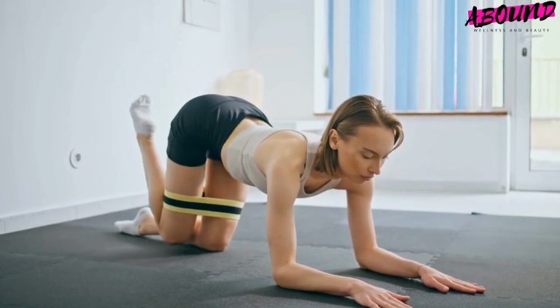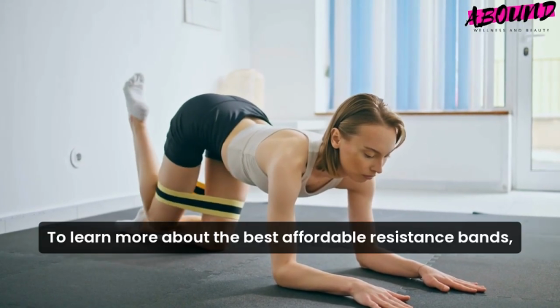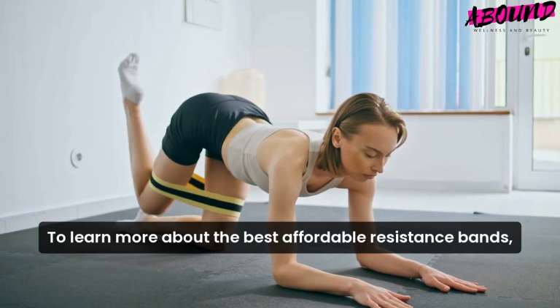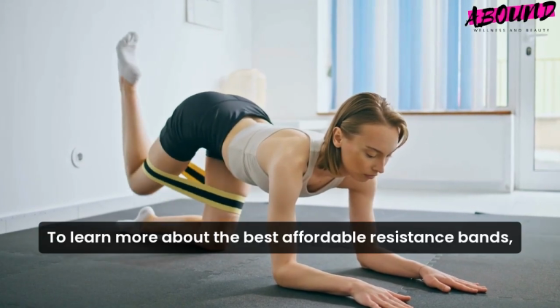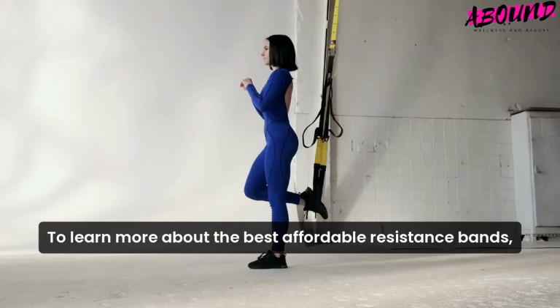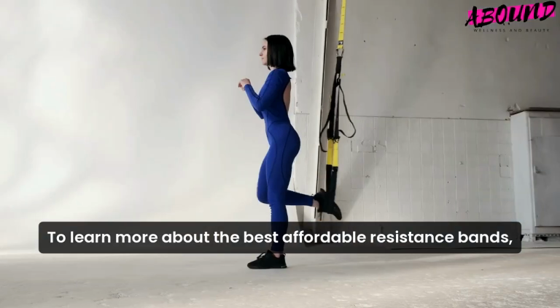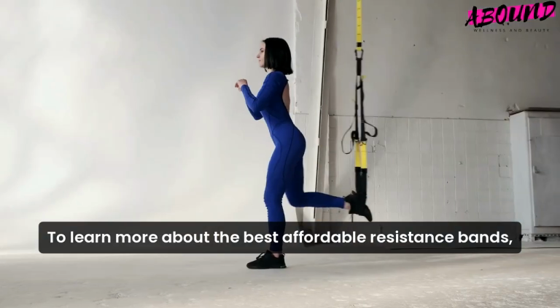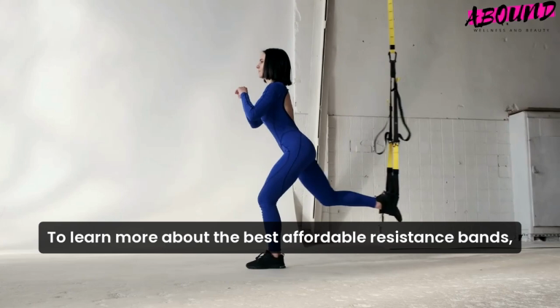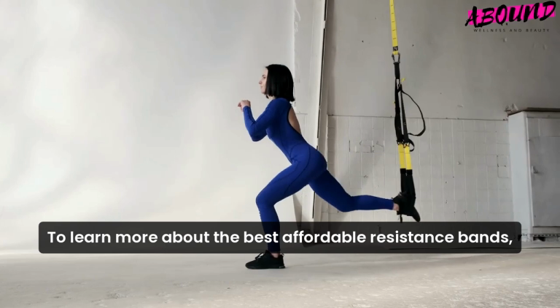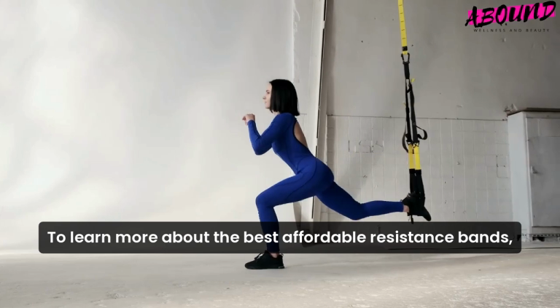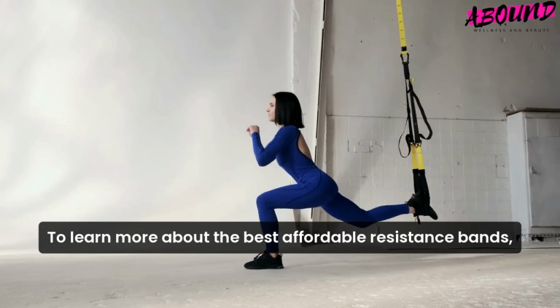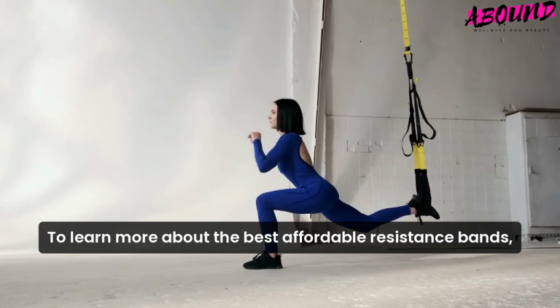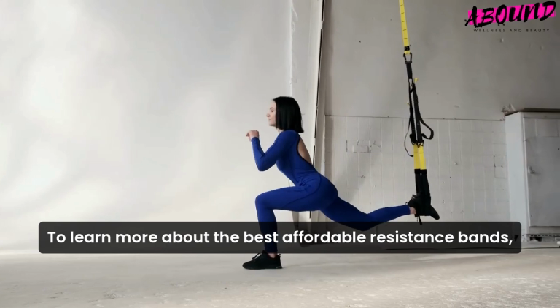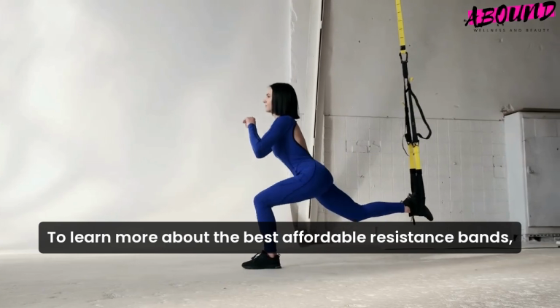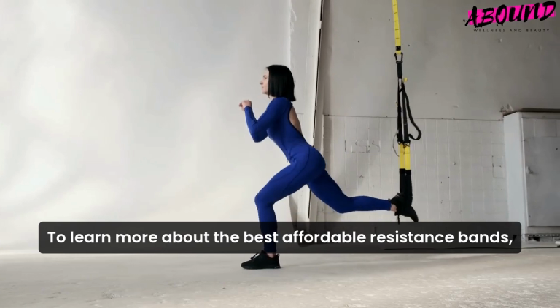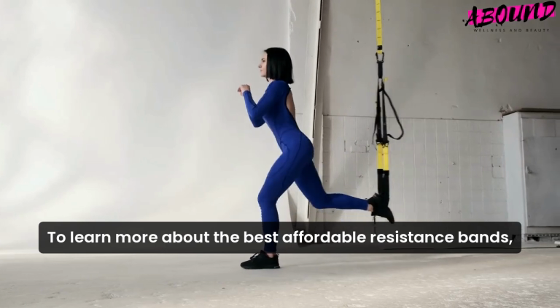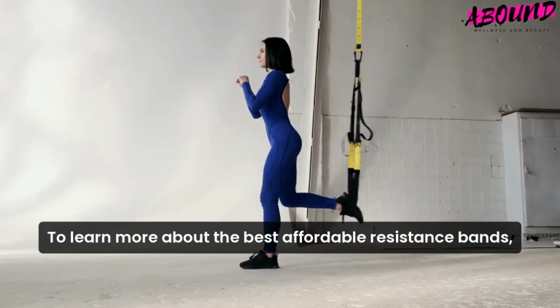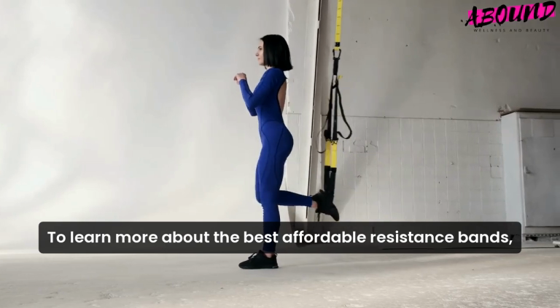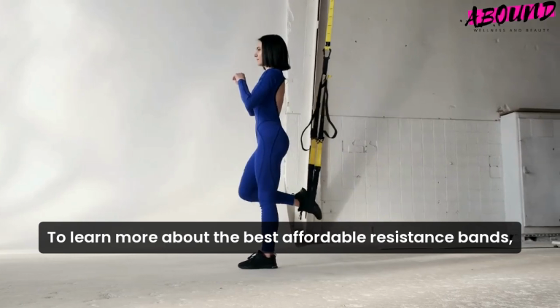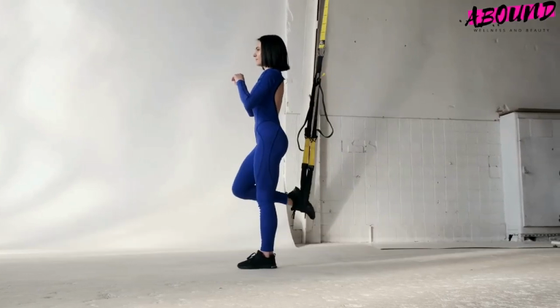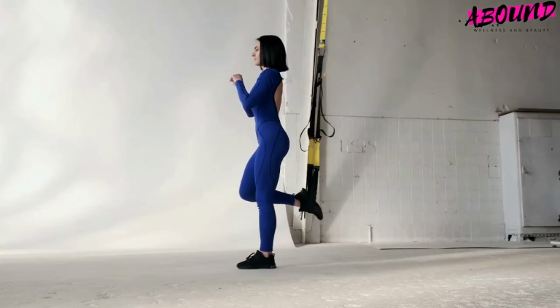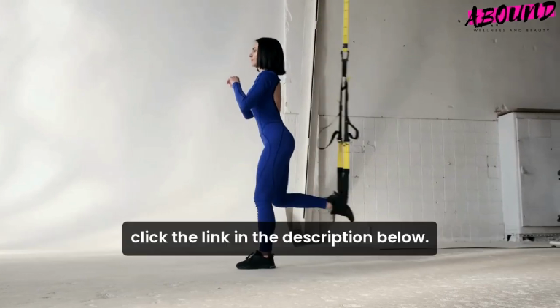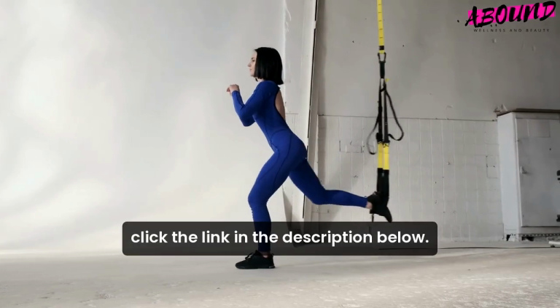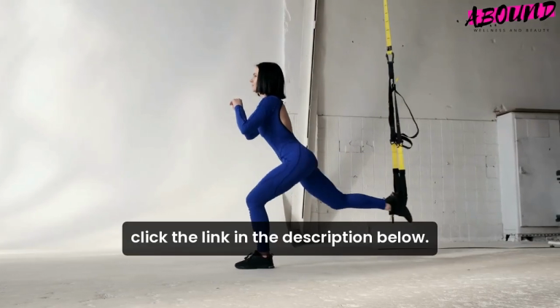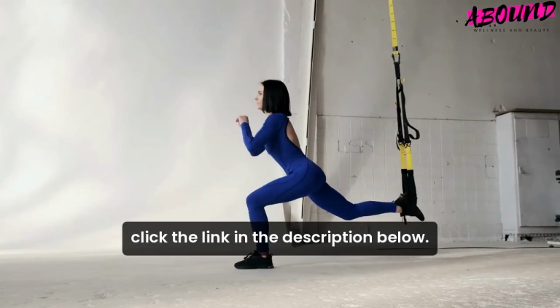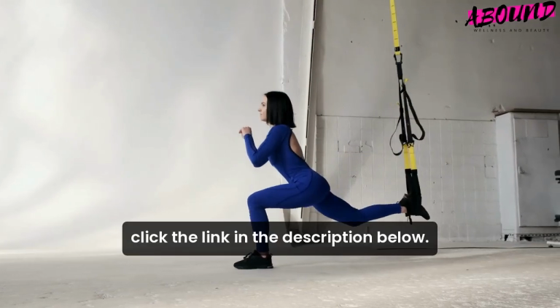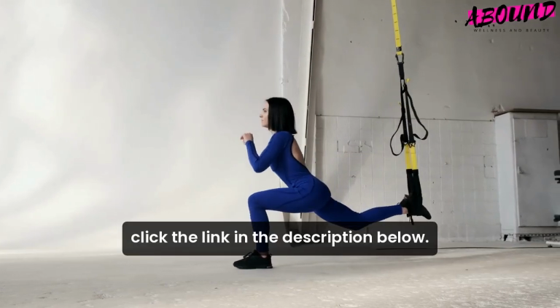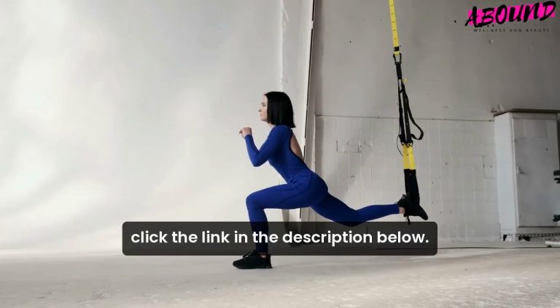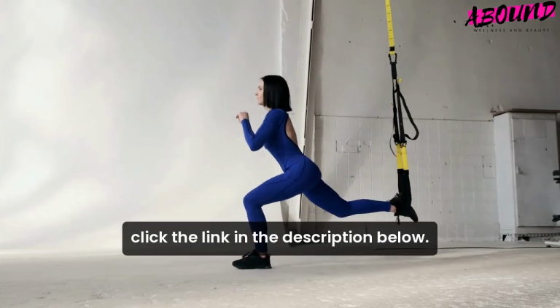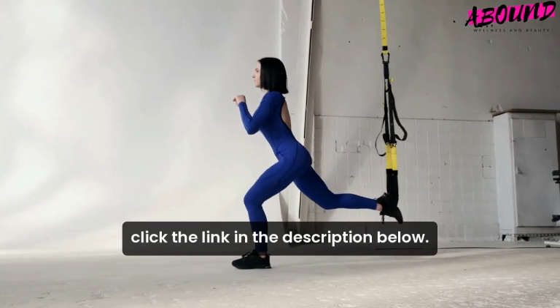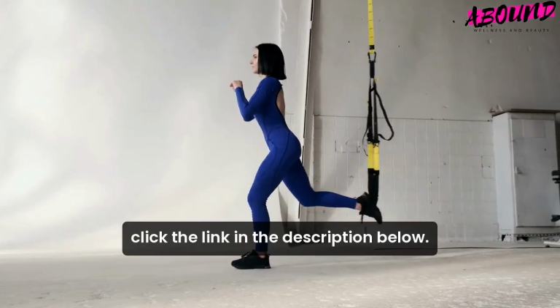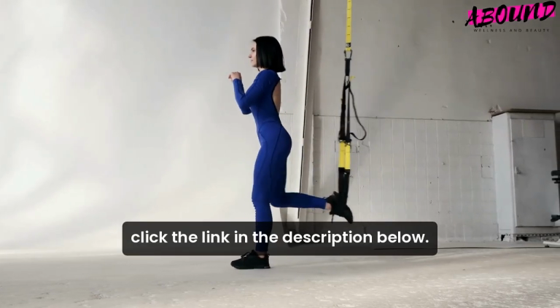To learn more about the best affordable resistance bands, click the link in the description below.